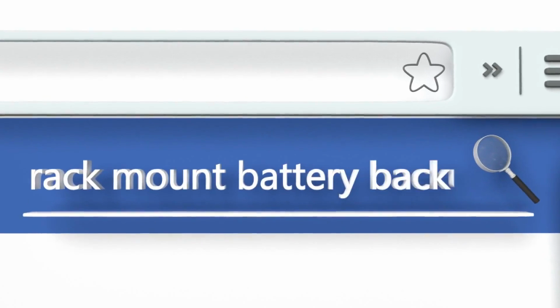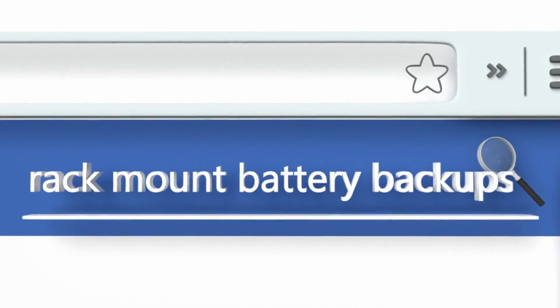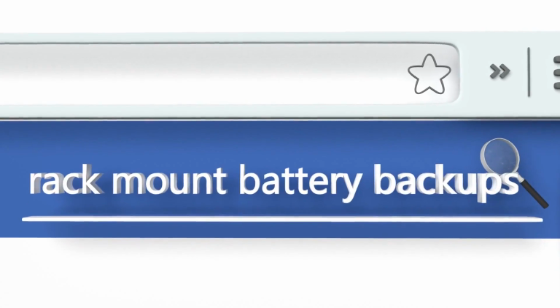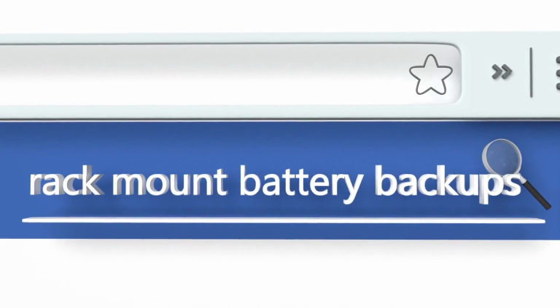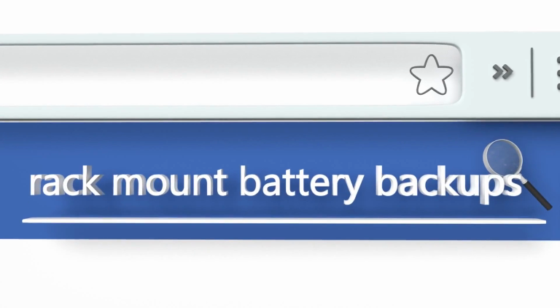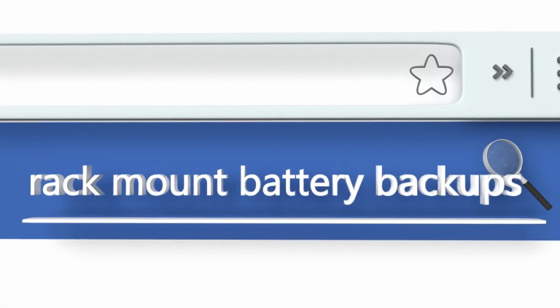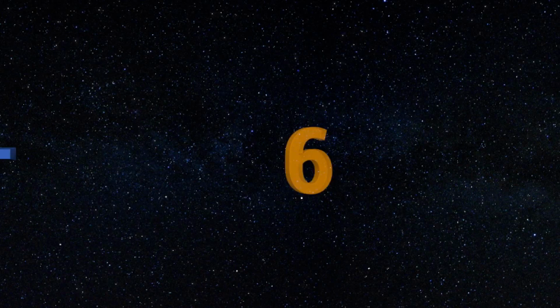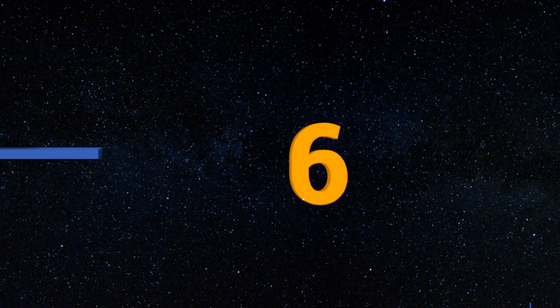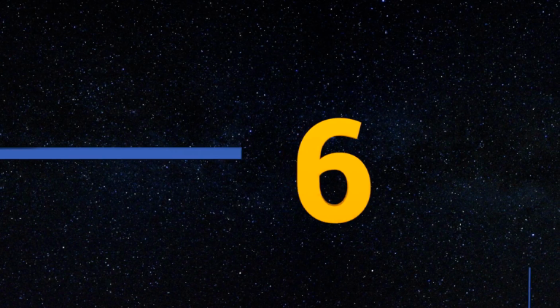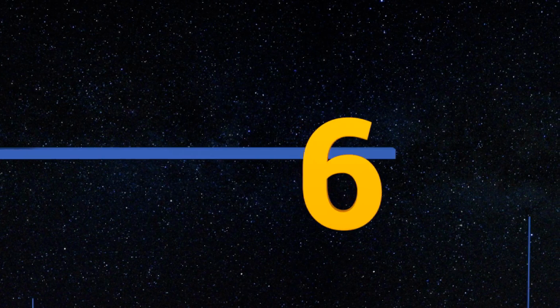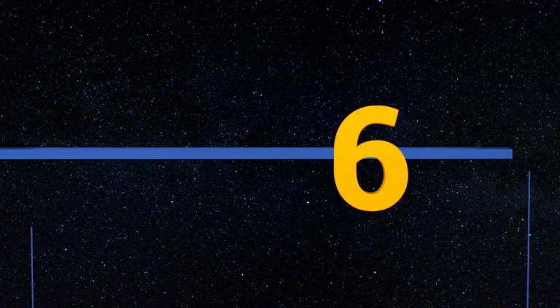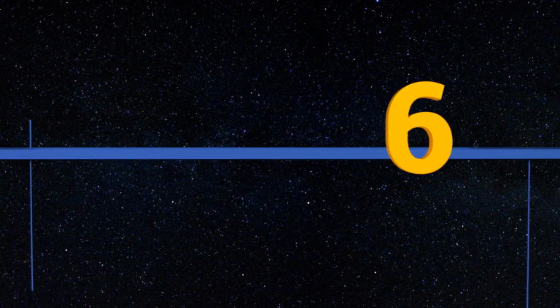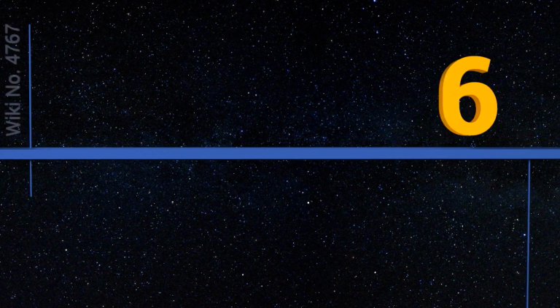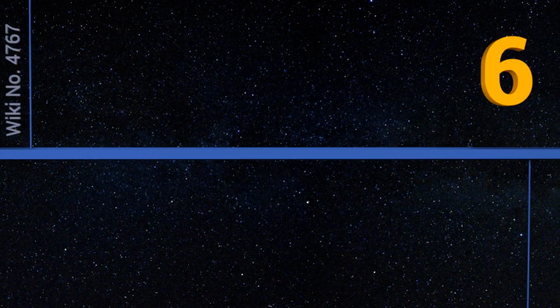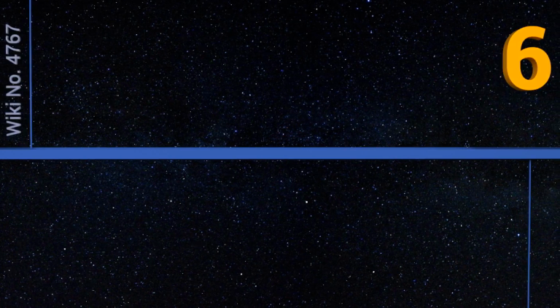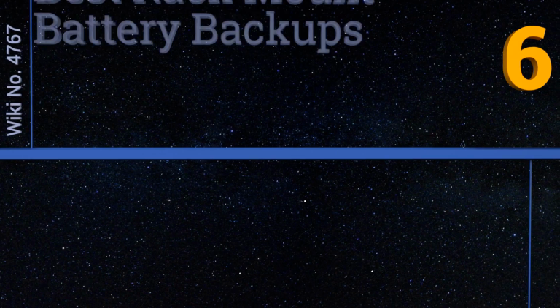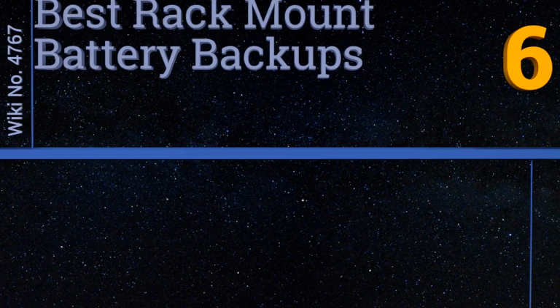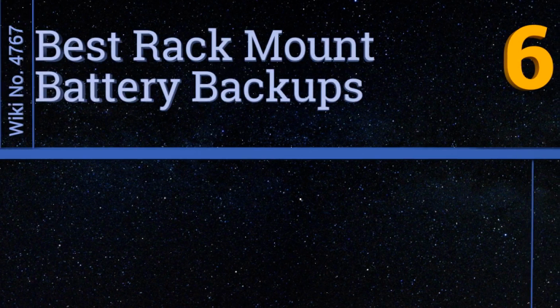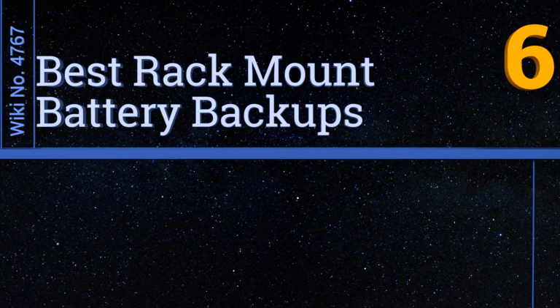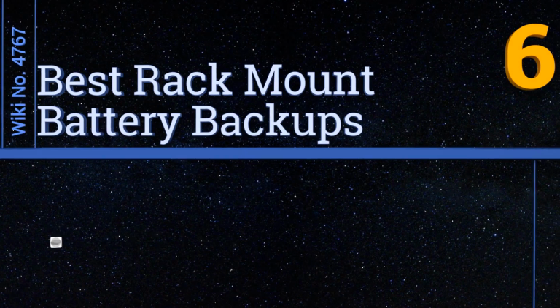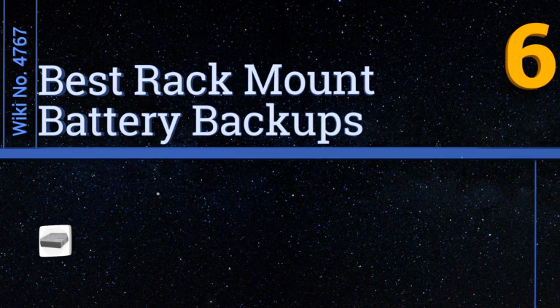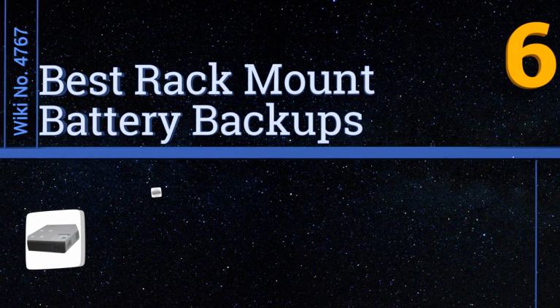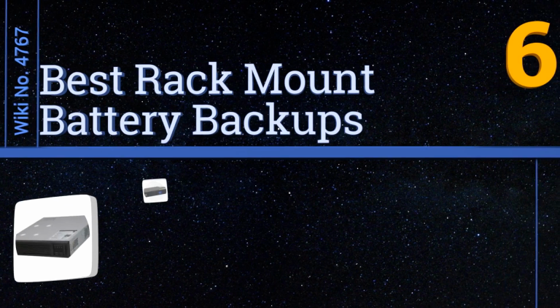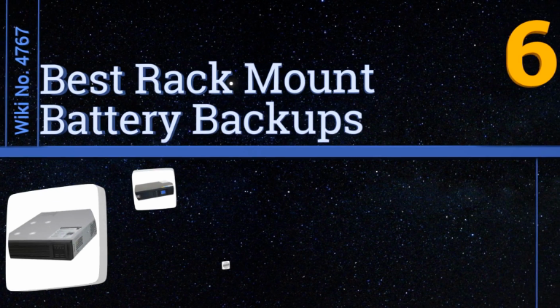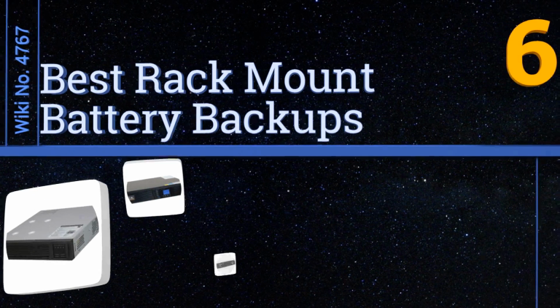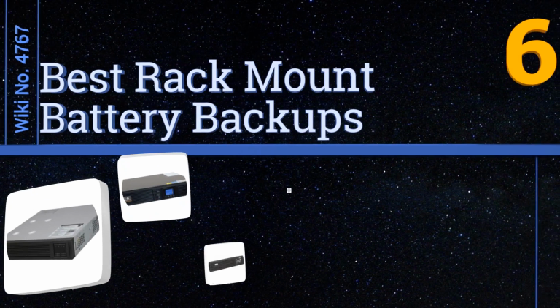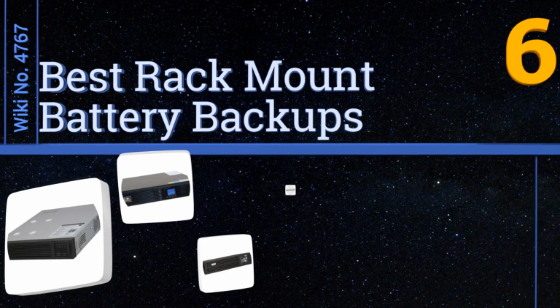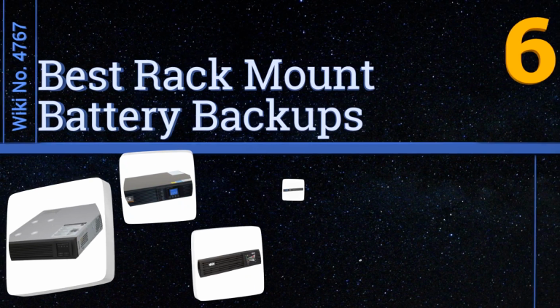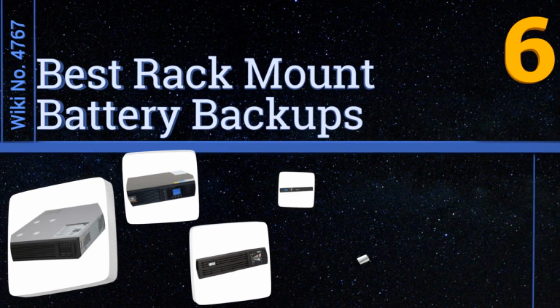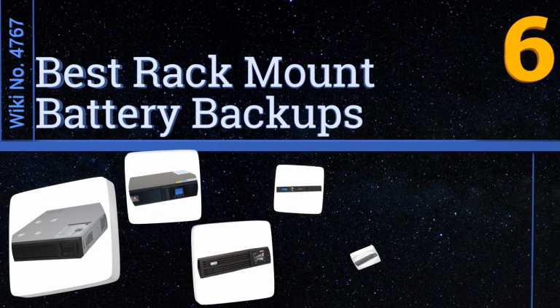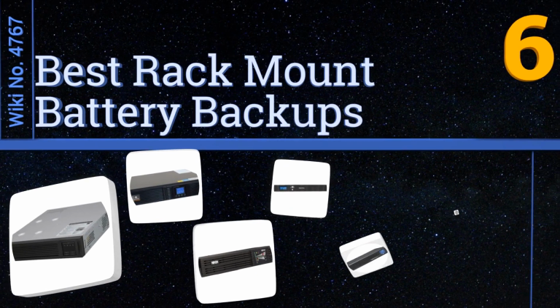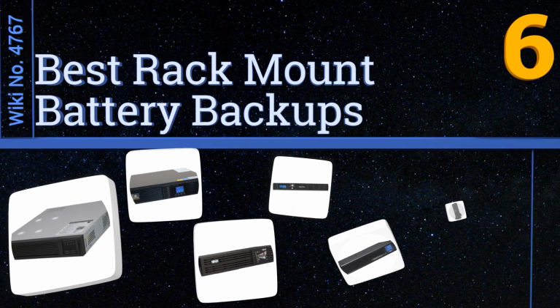EasyVid presents the six best rack mount battery backups. Let's get started with the list.